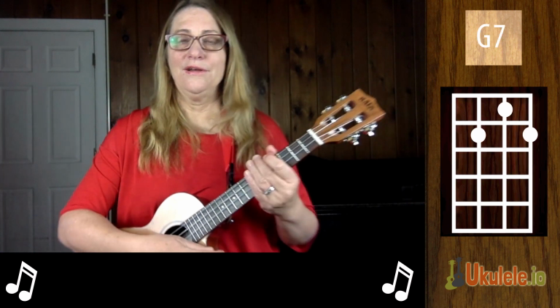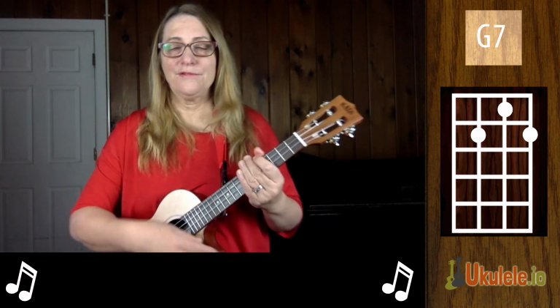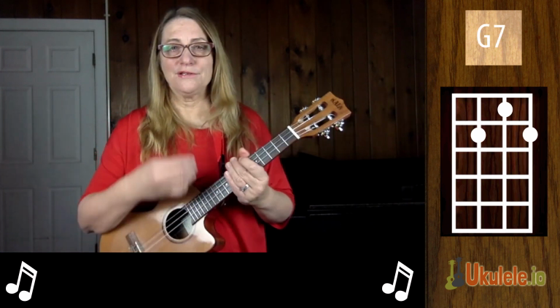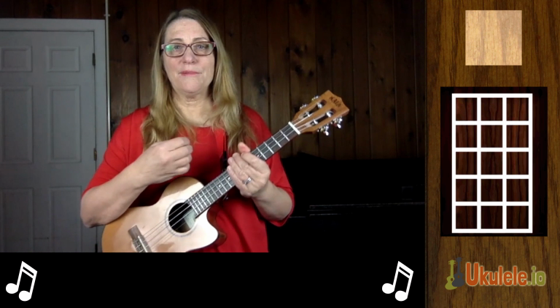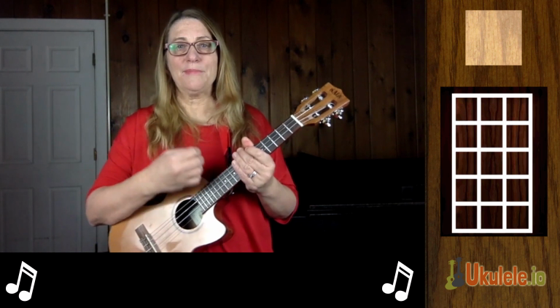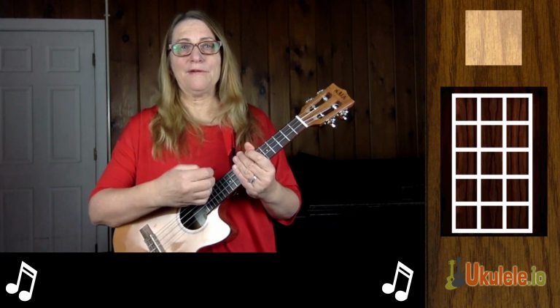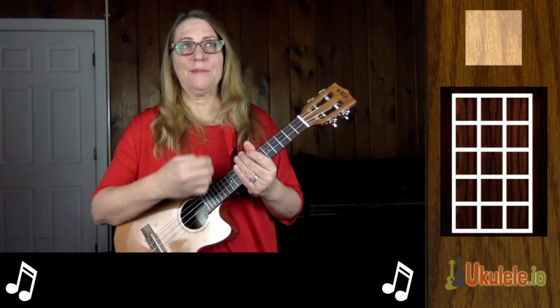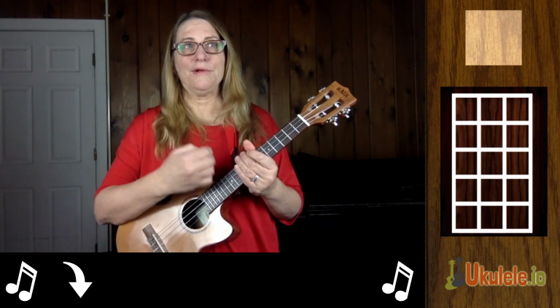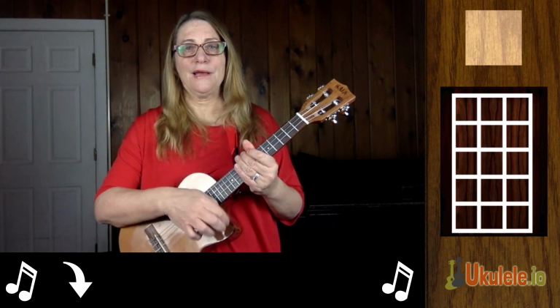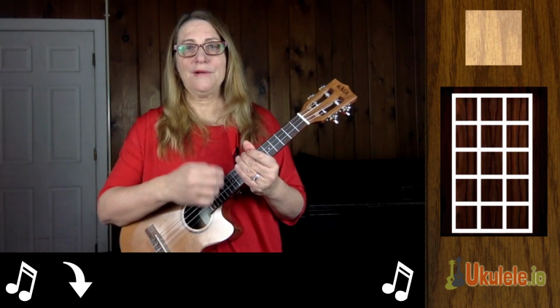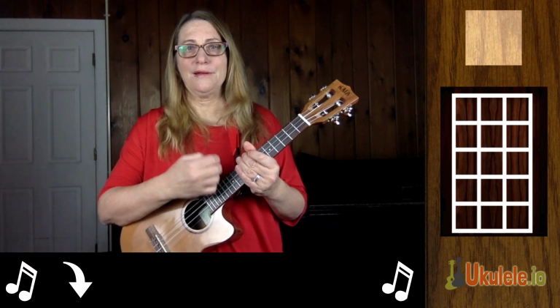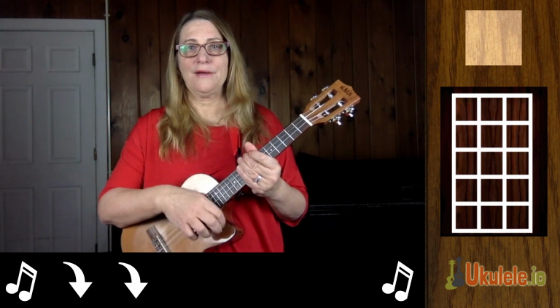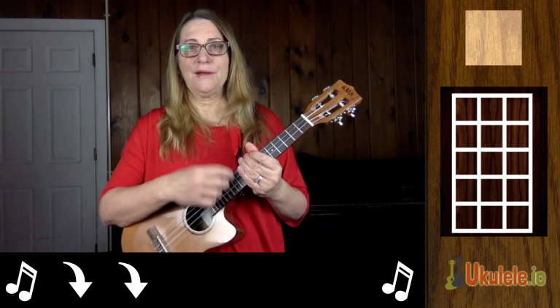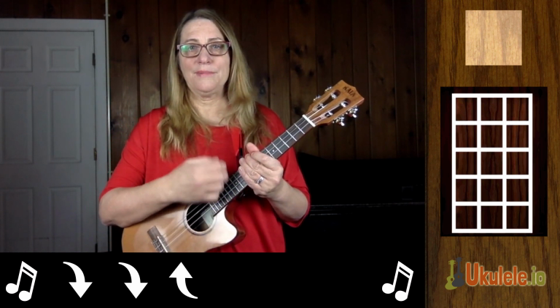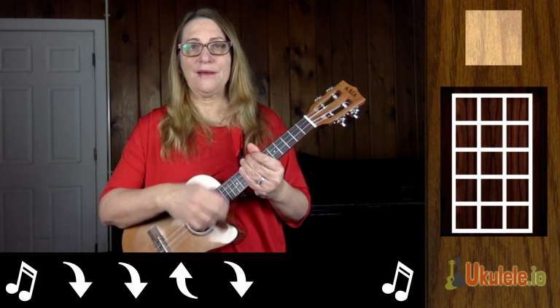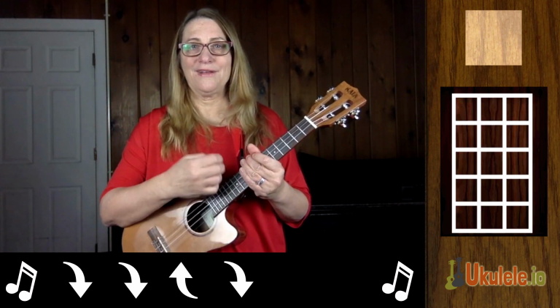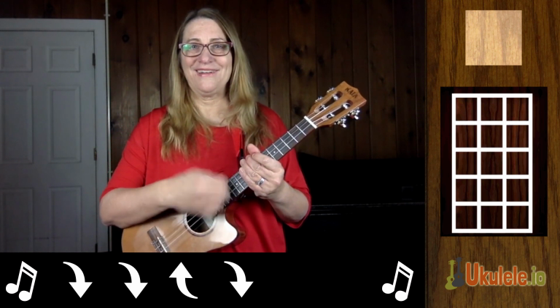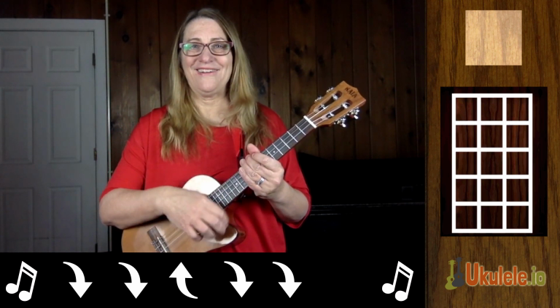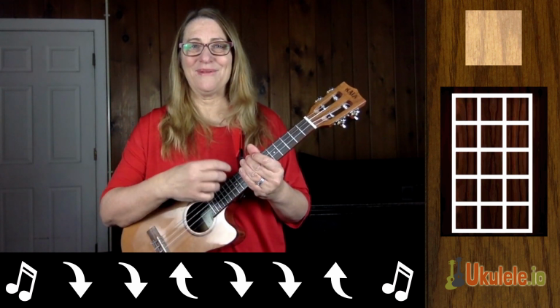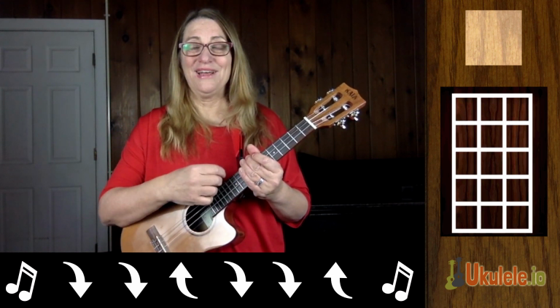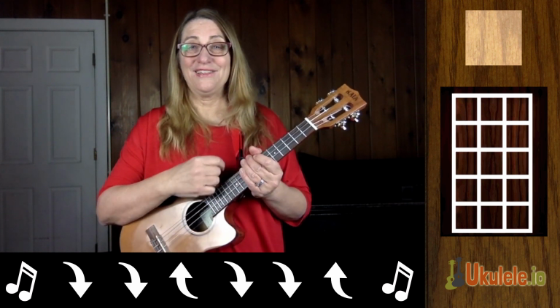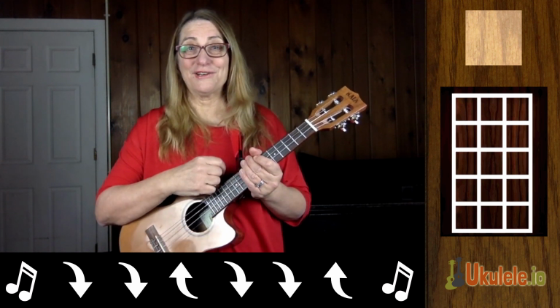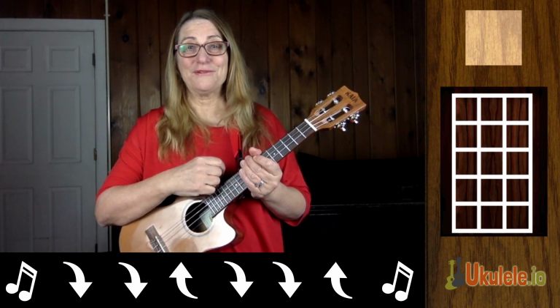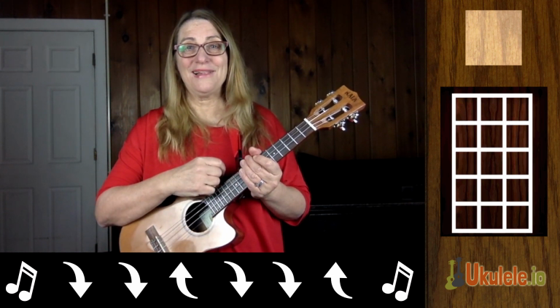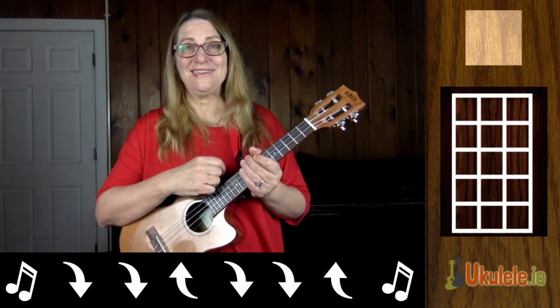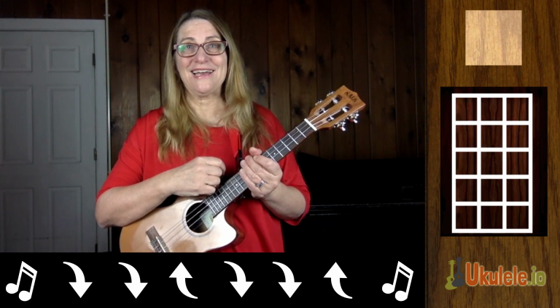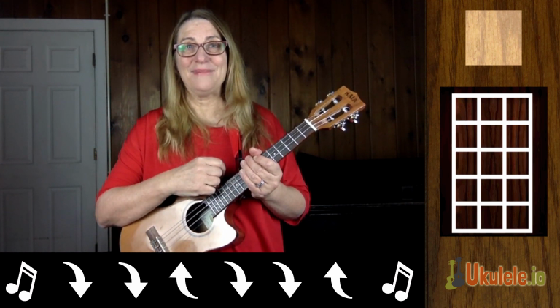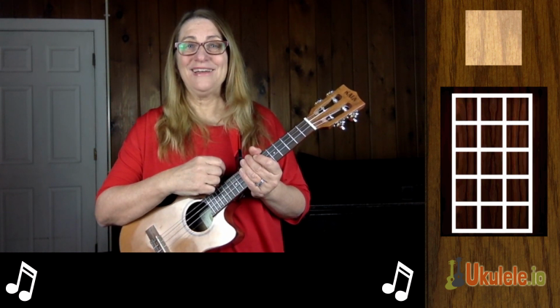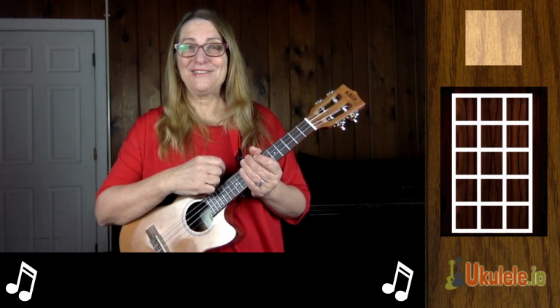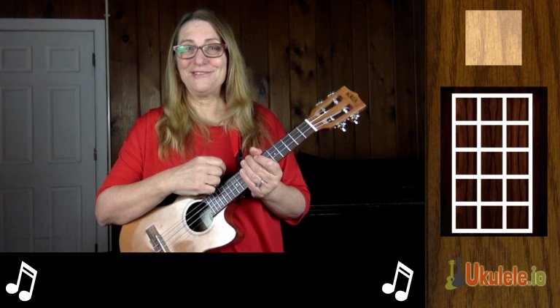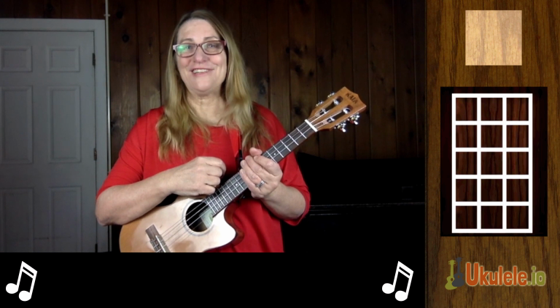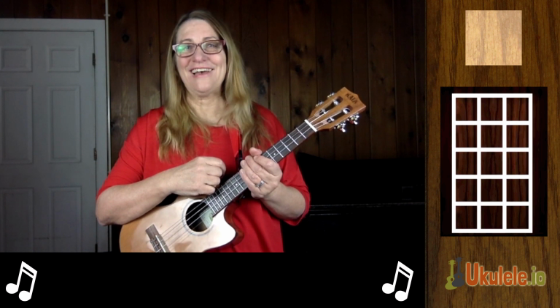For the strumming pattern, I'm doing down, down, up, down, down, up. There's also a melody tab, so enjoy that.